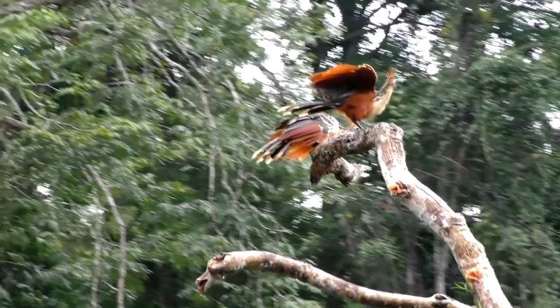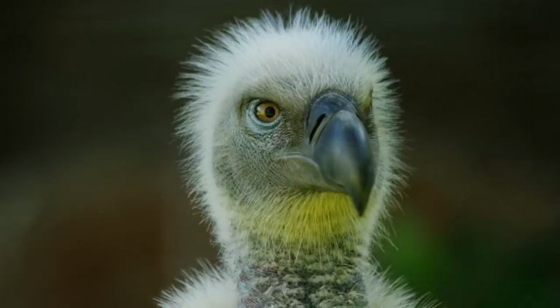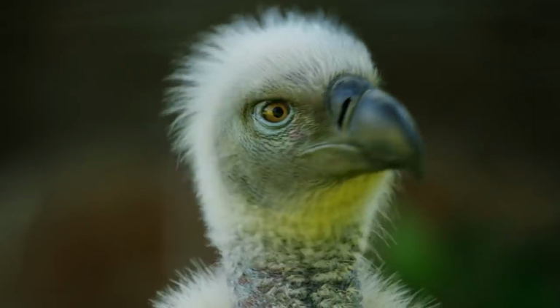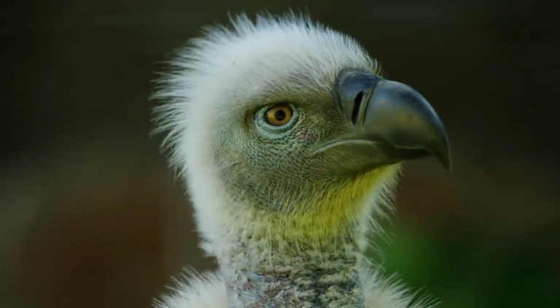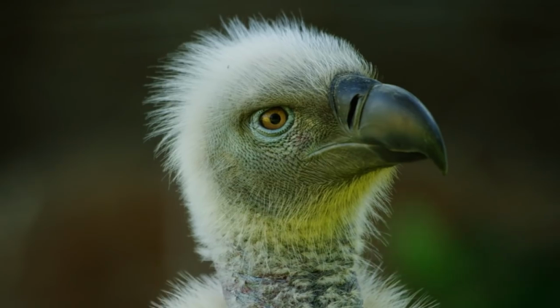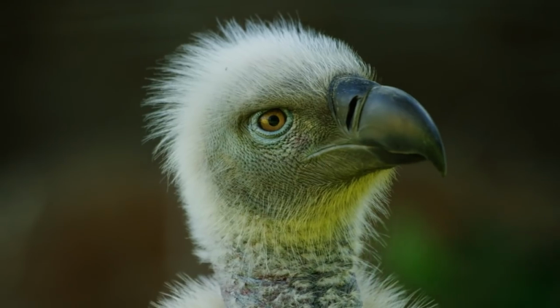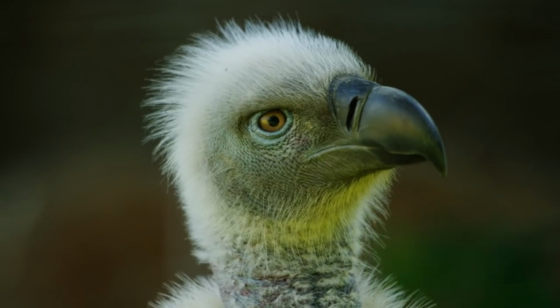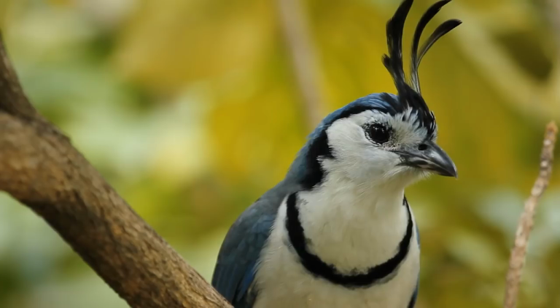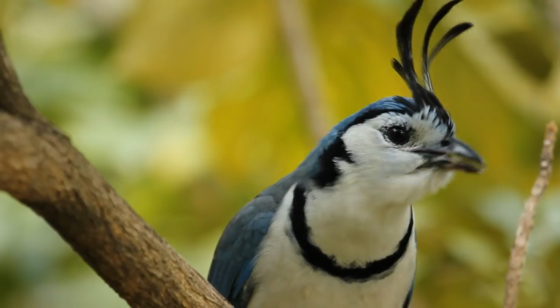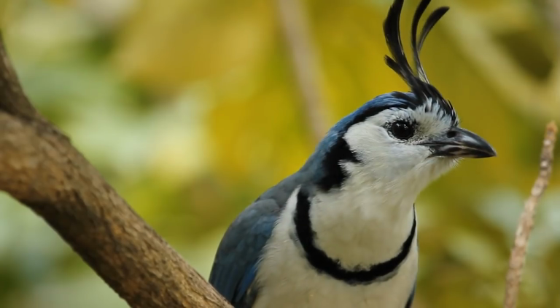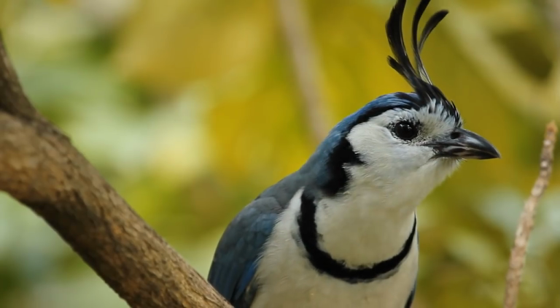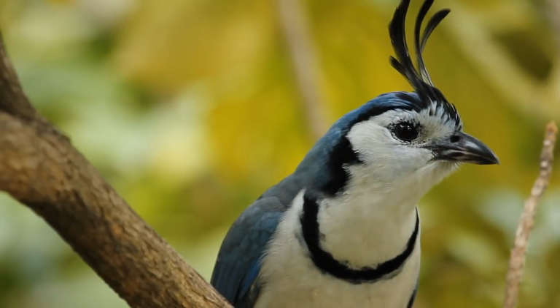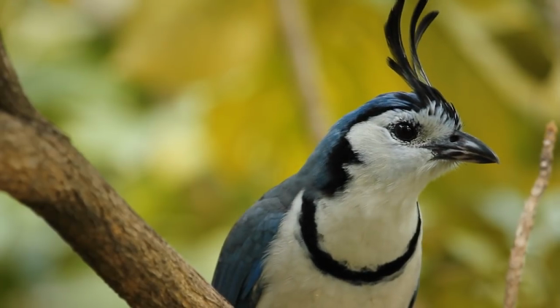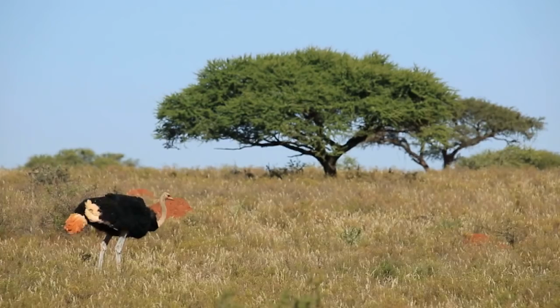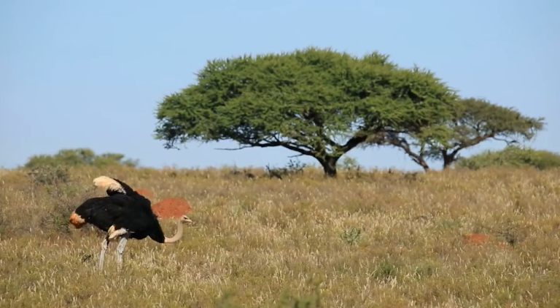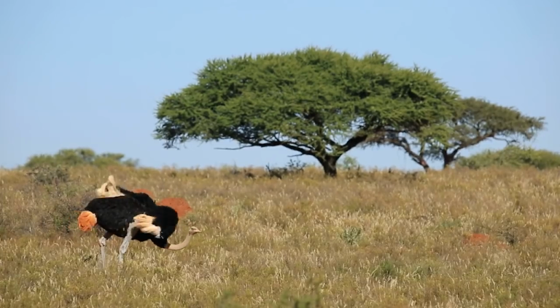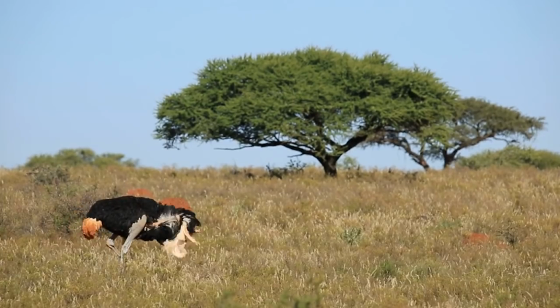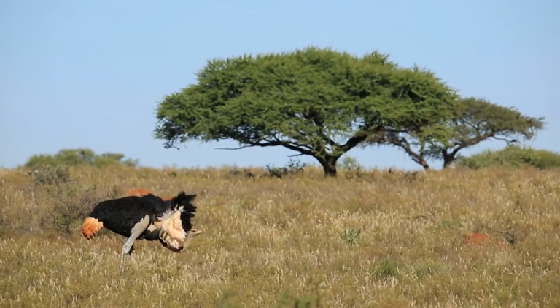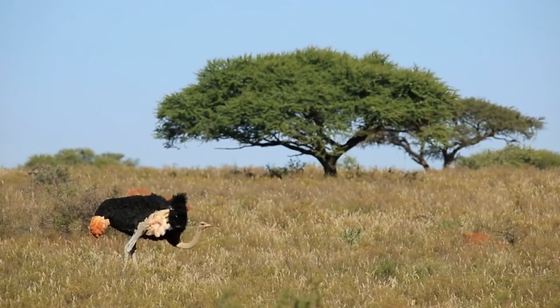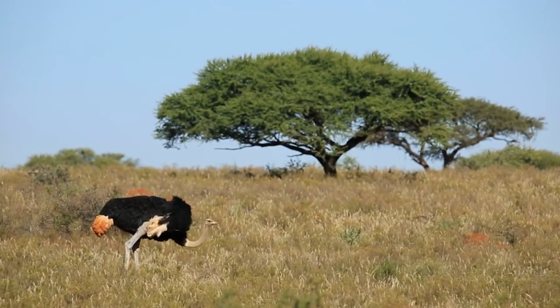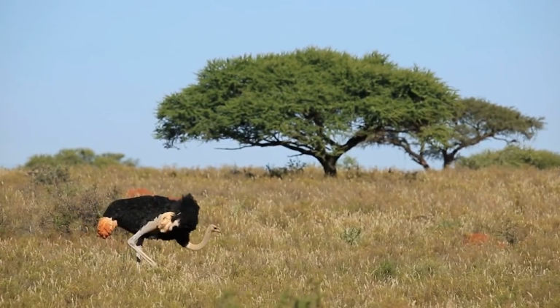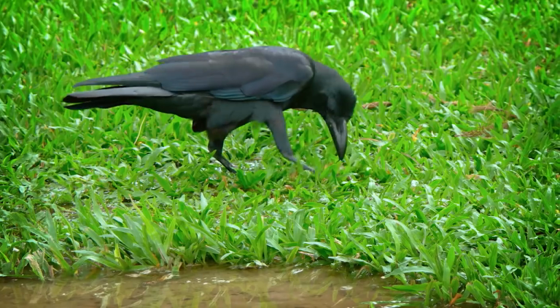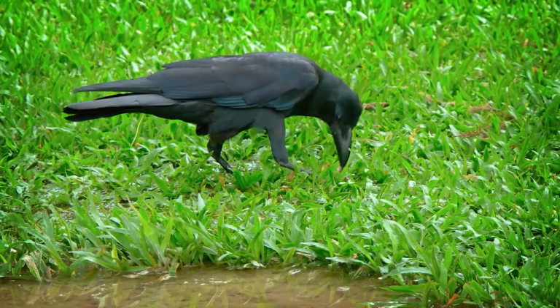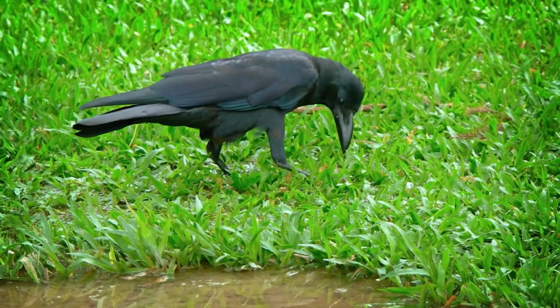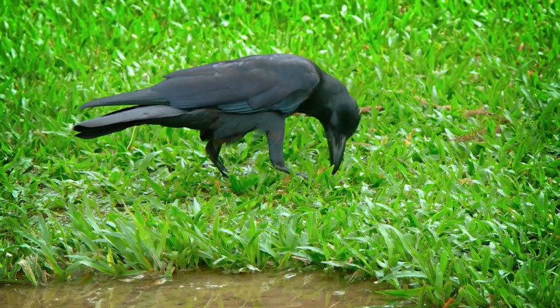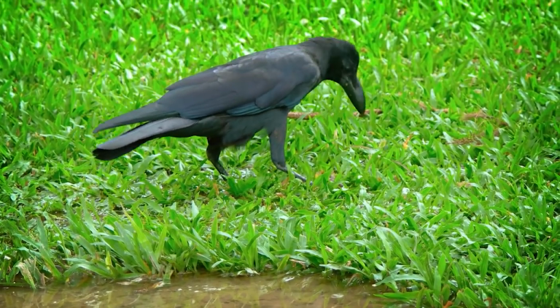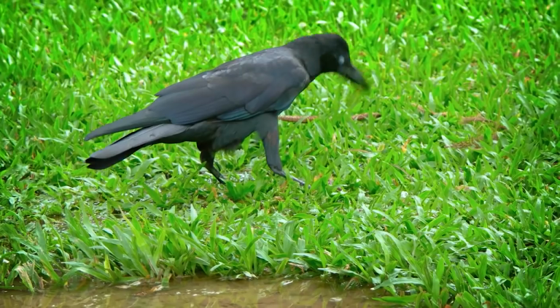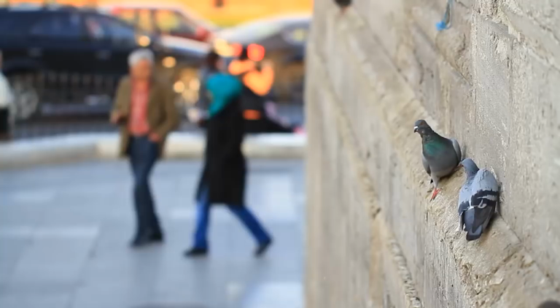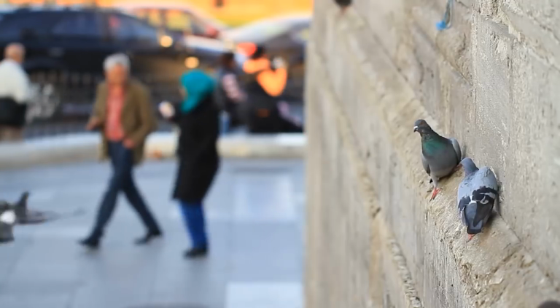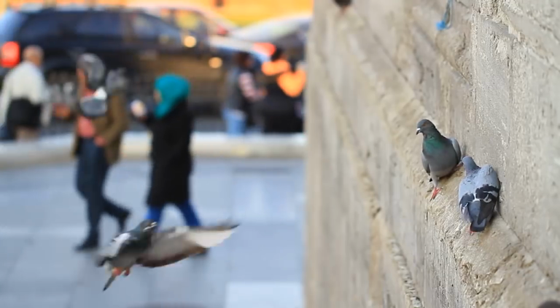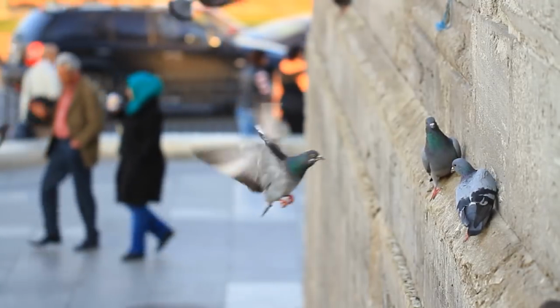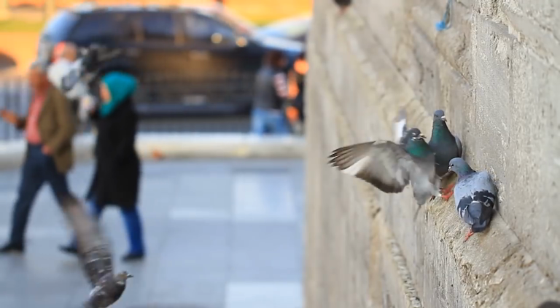The dinosaurs didn't go extinct 65 million years ago. We still have them around today. You can see them in your backyard. You can see them everywhere.